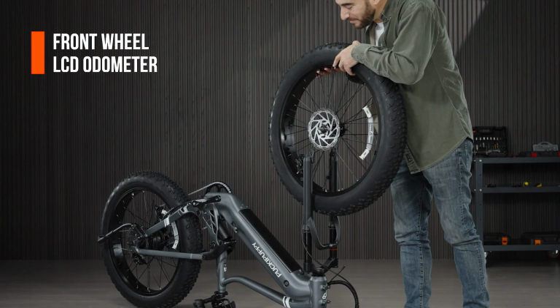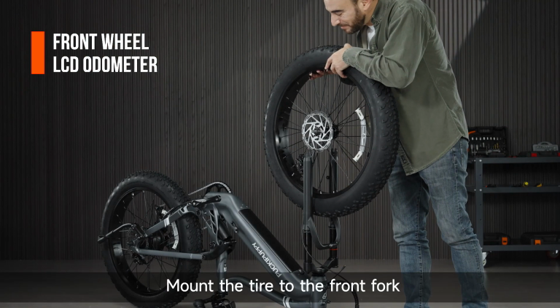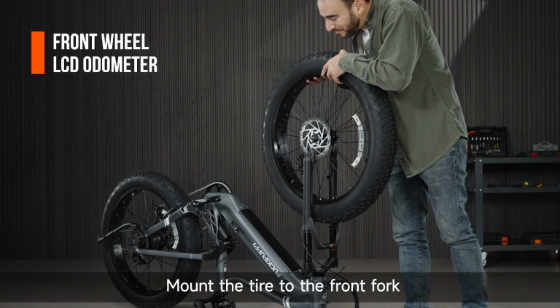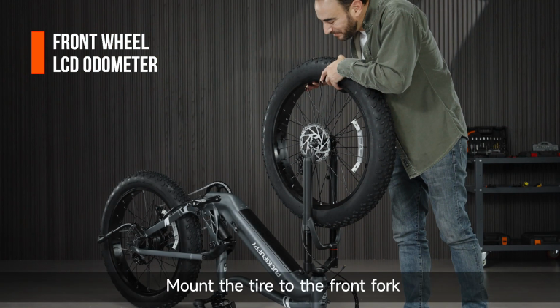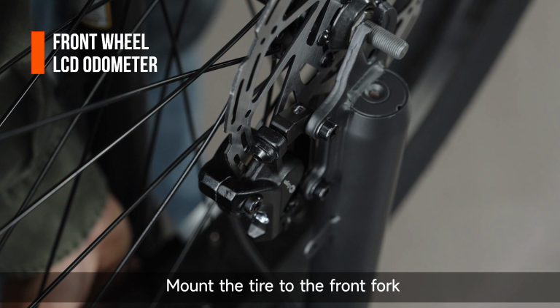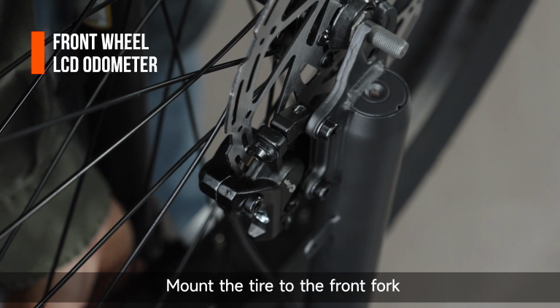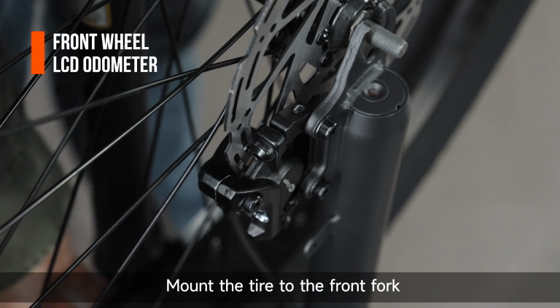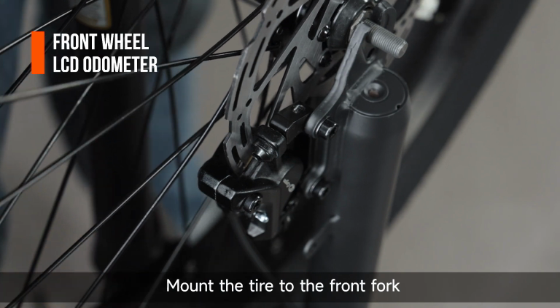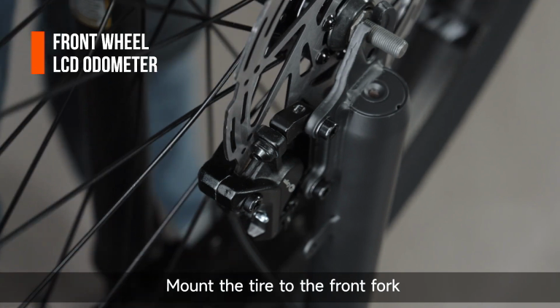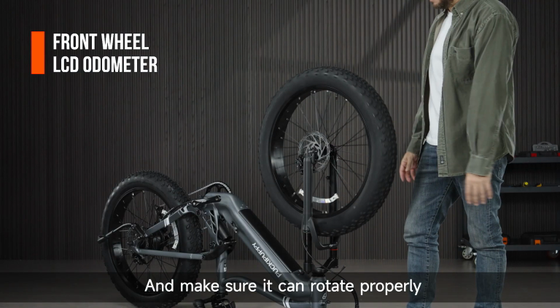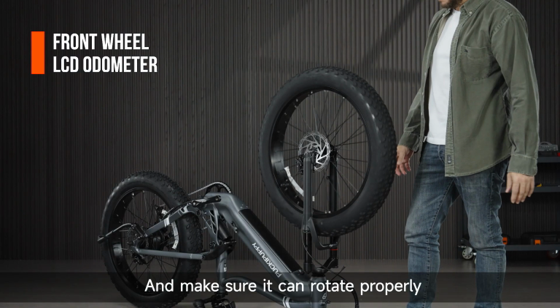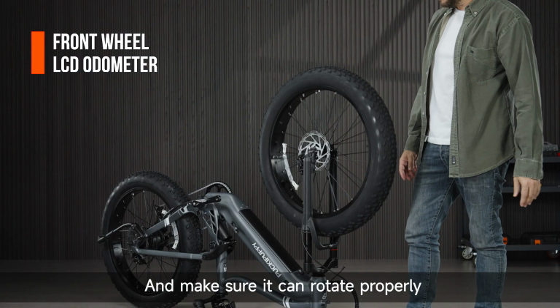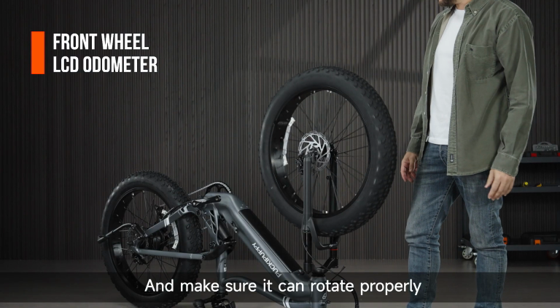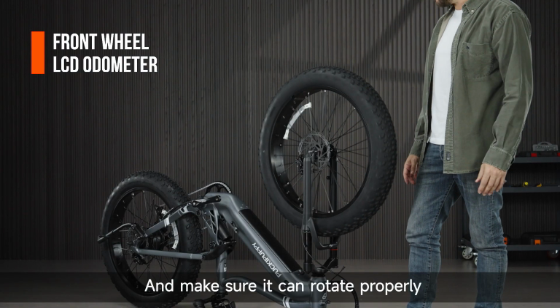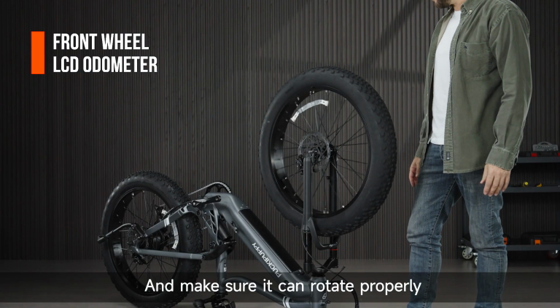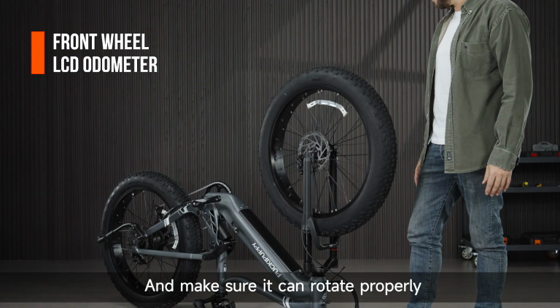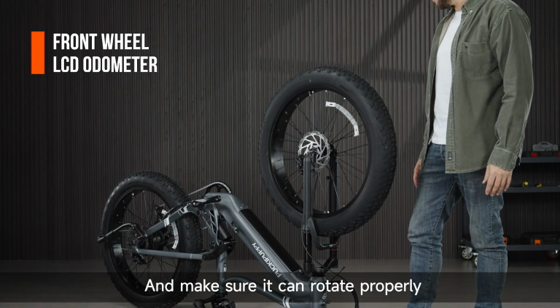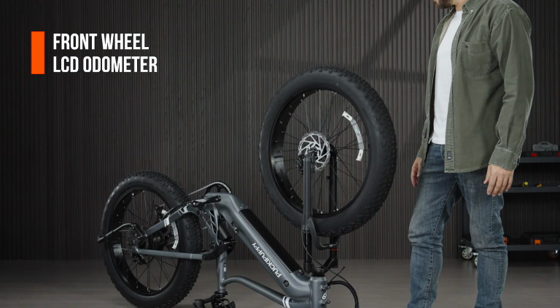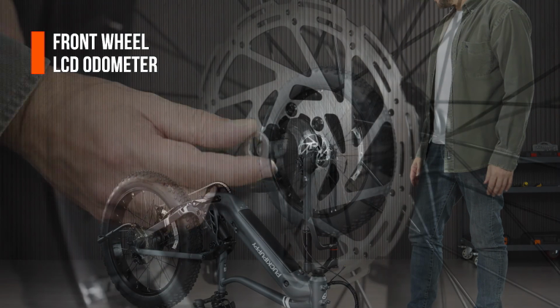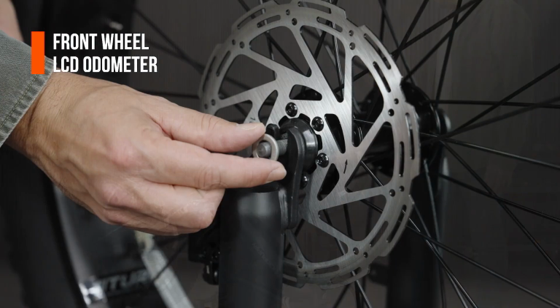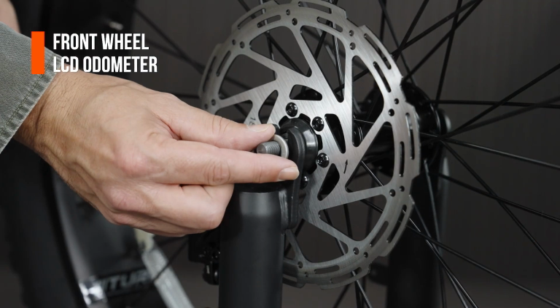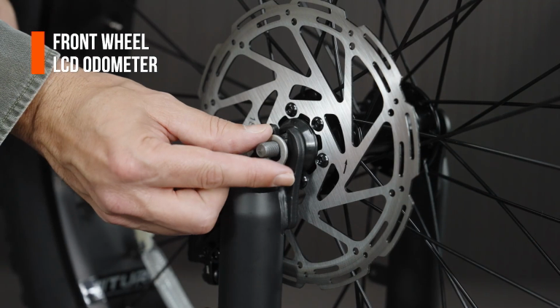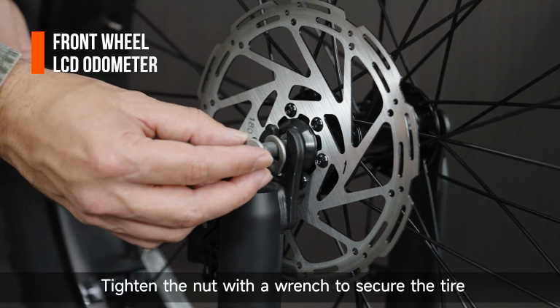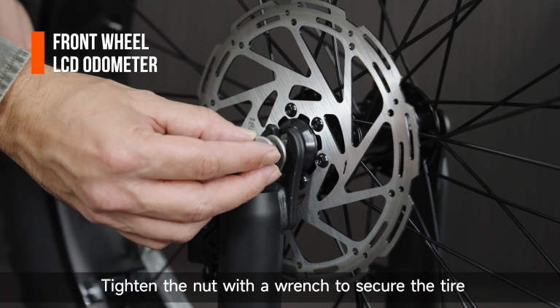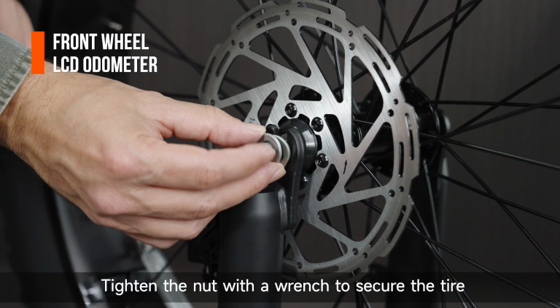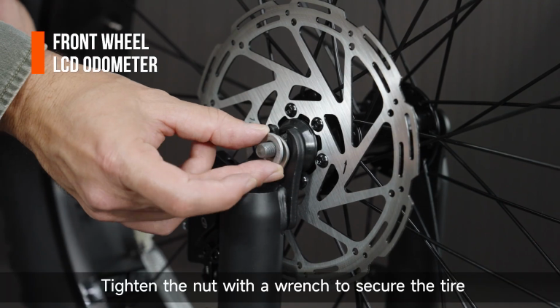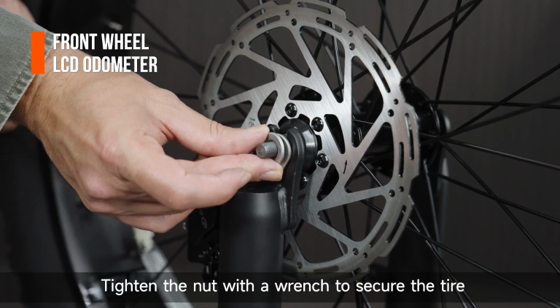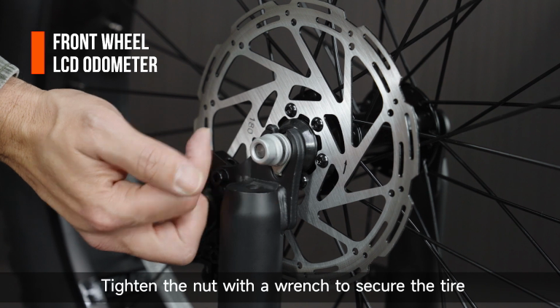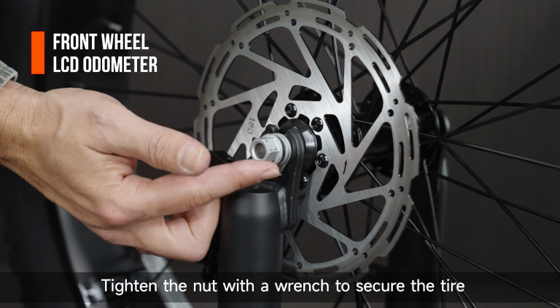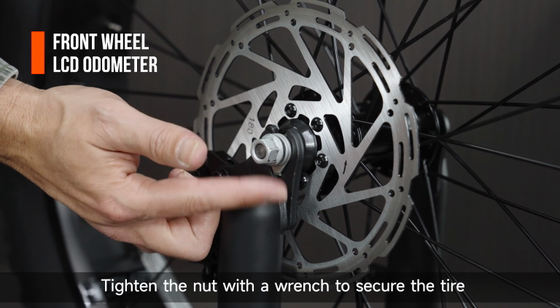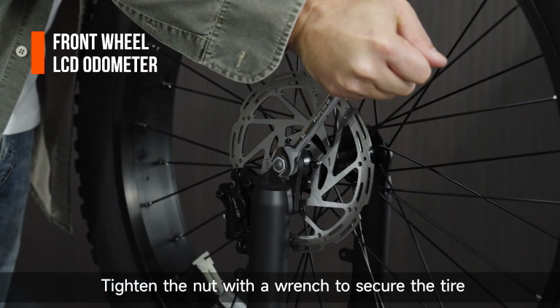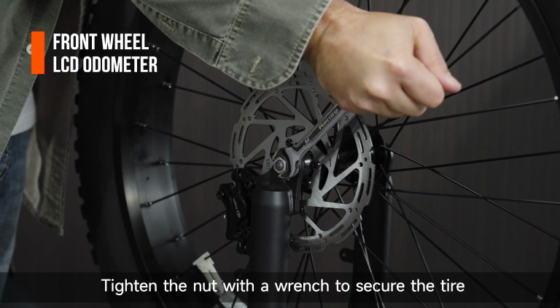Mount the tire to the front fork and make sure it can rotate properly. Tighten the nut with a wrench to secure the tire.